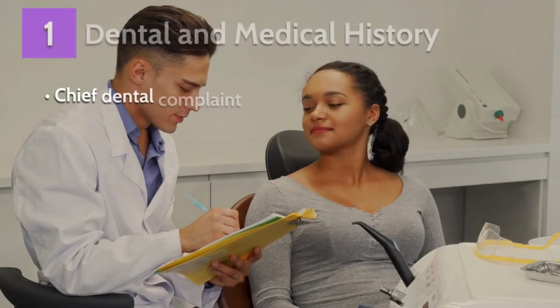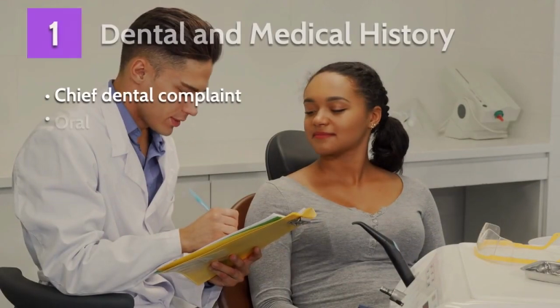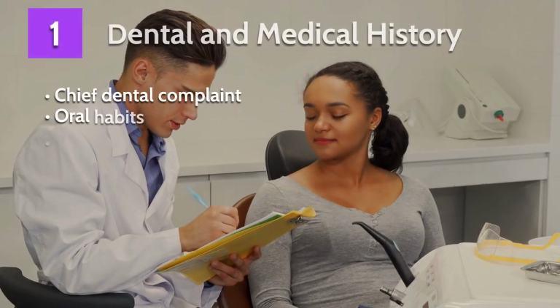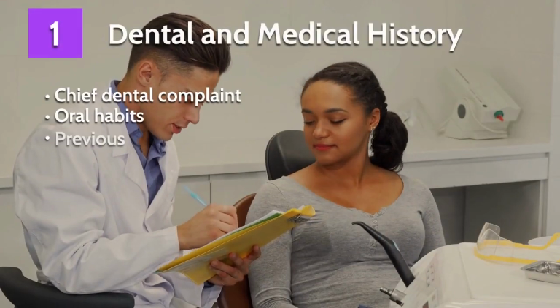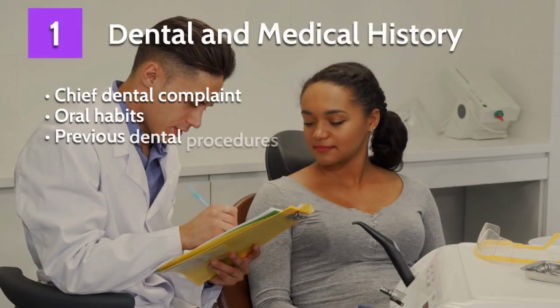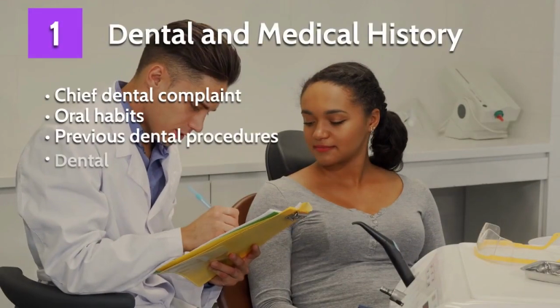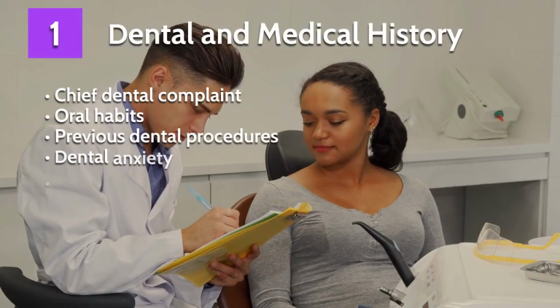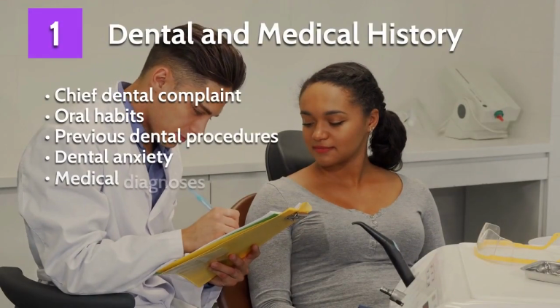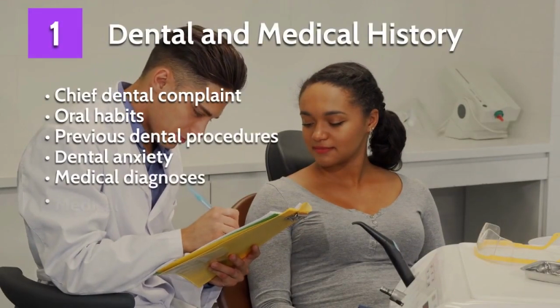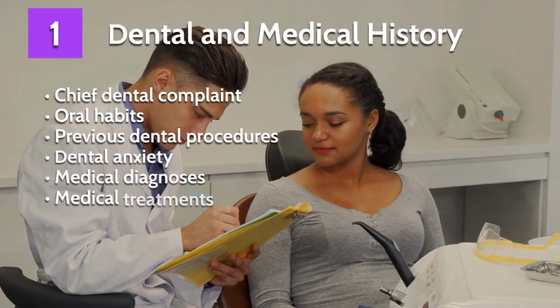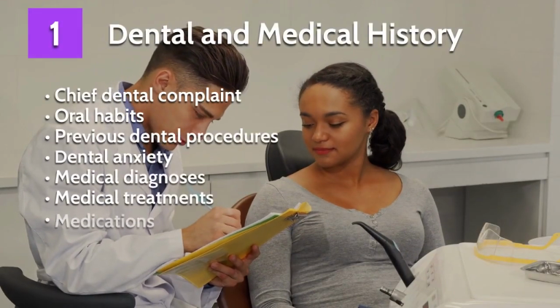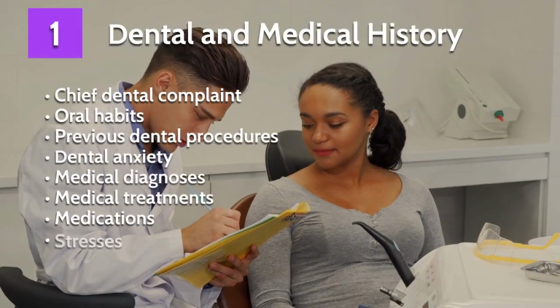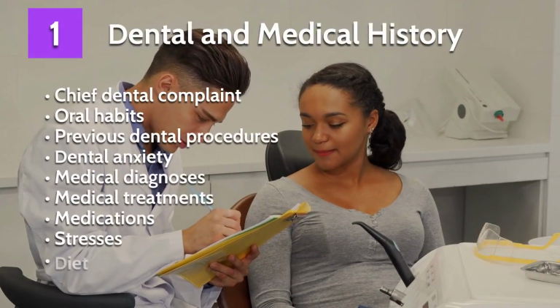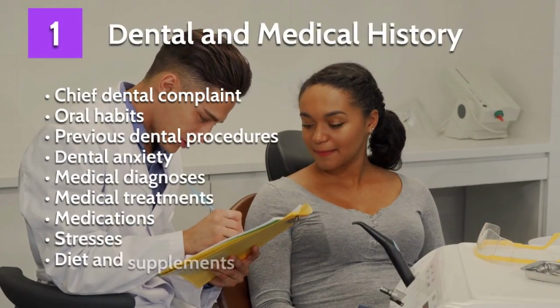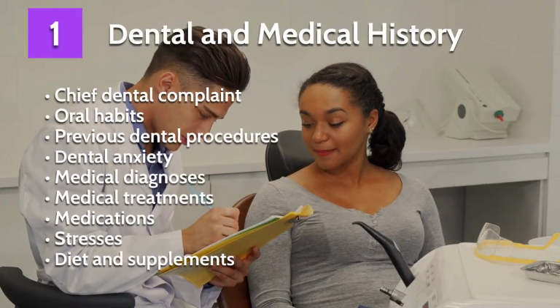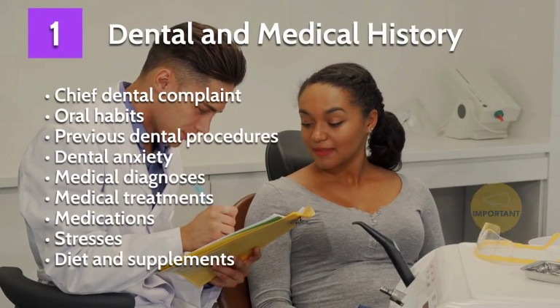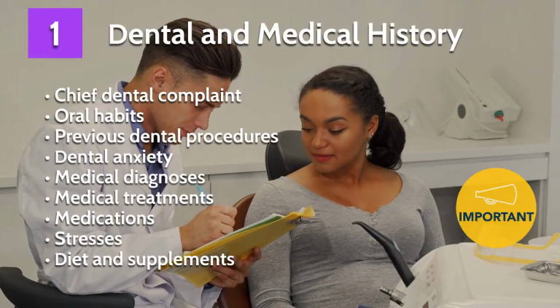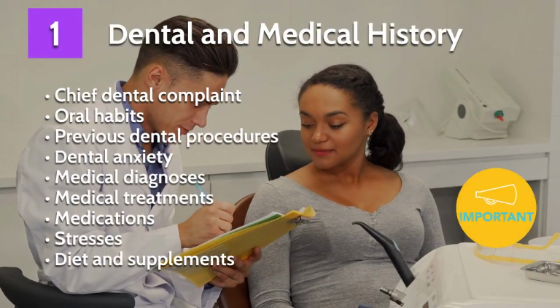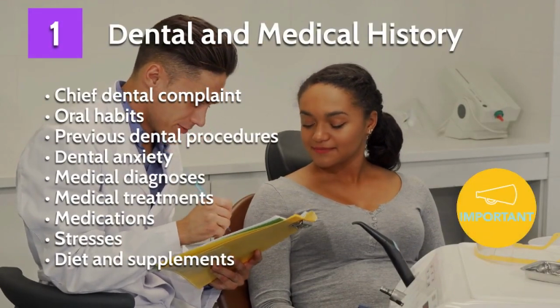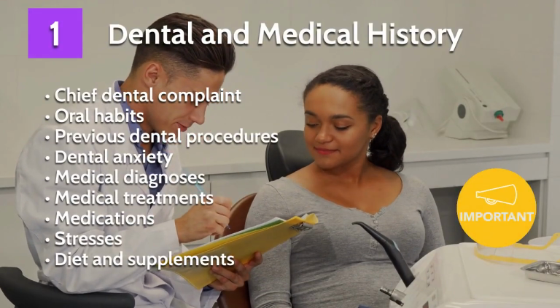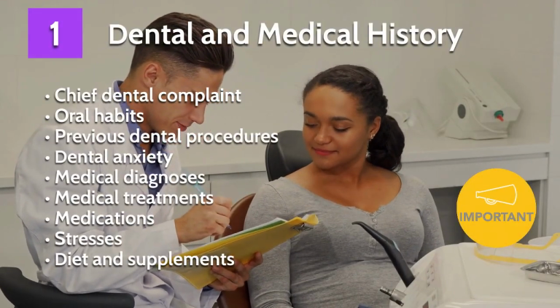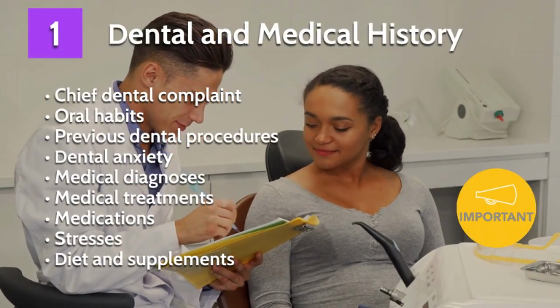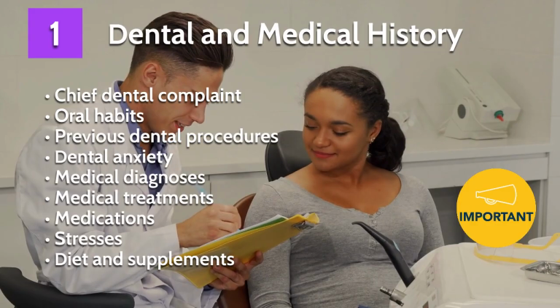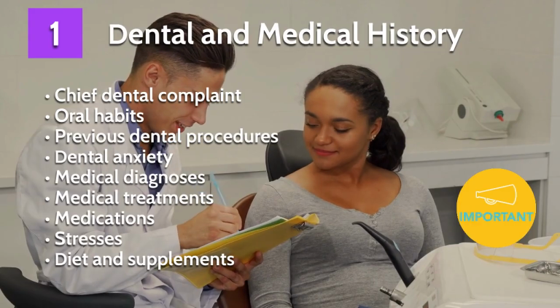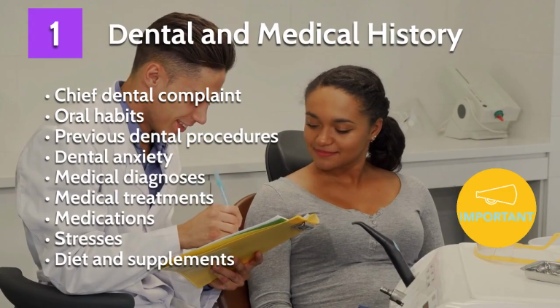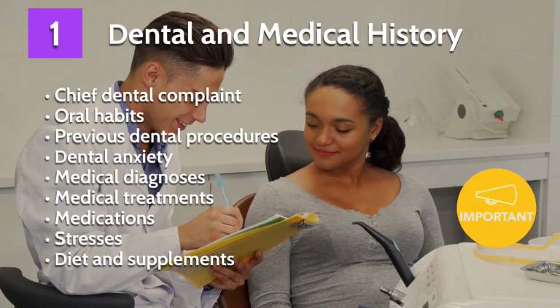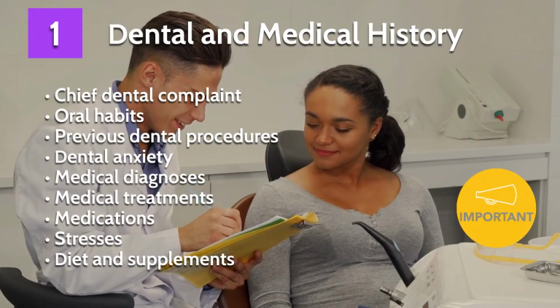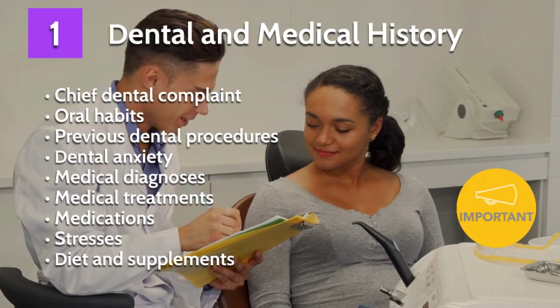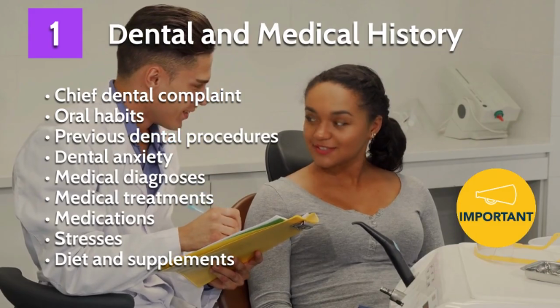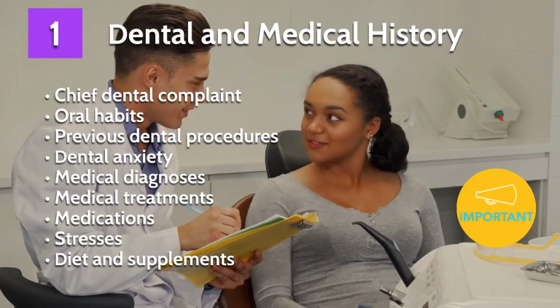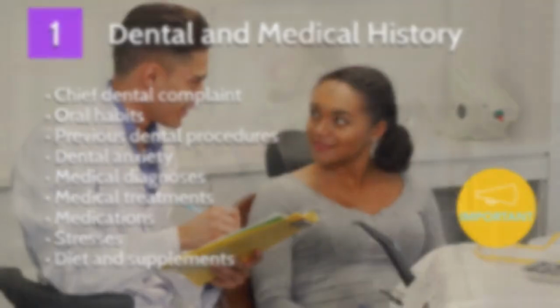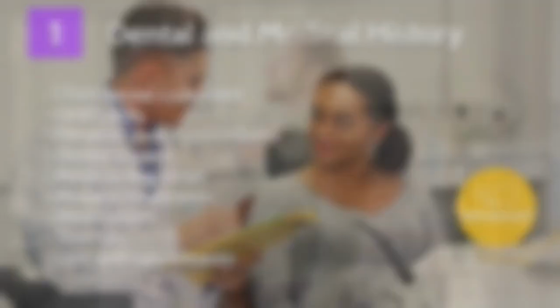Very important is your dental and medical history — looking at all the things that can influence your treatment.